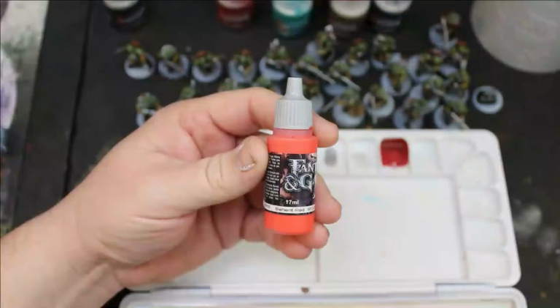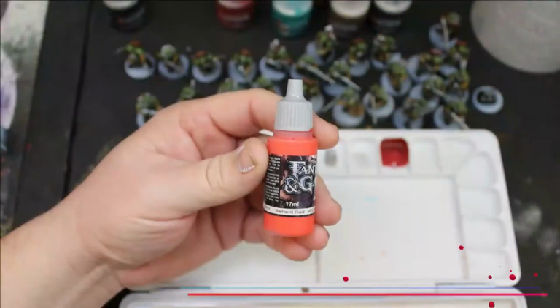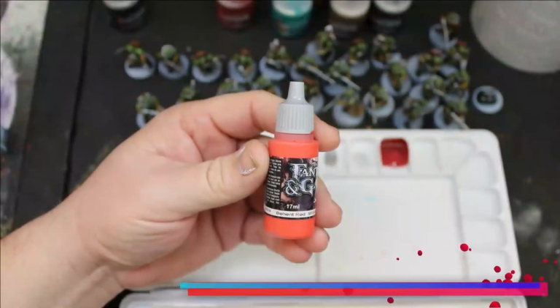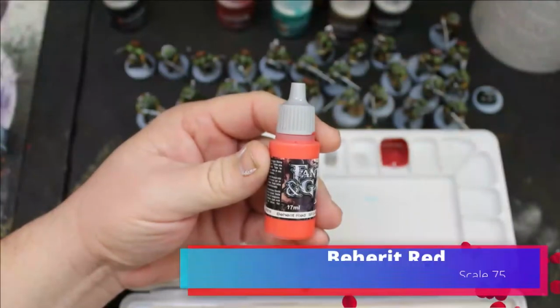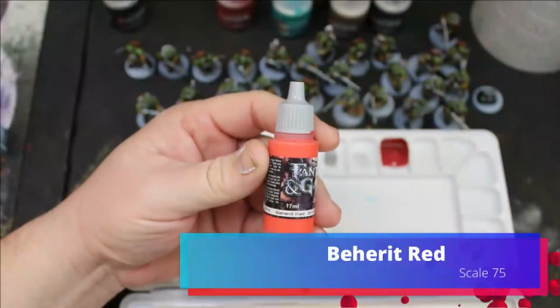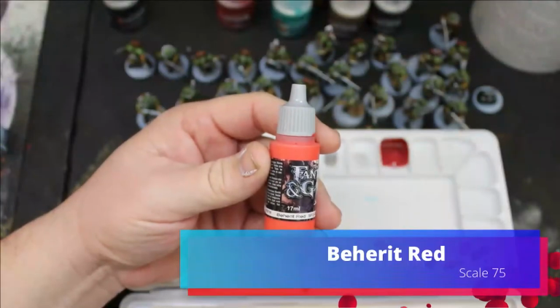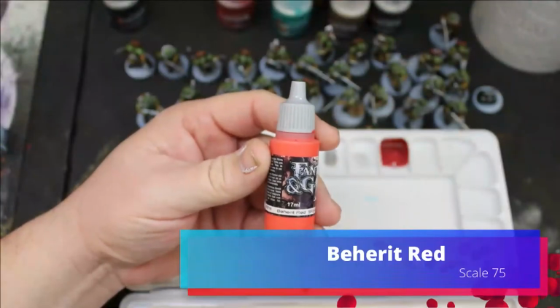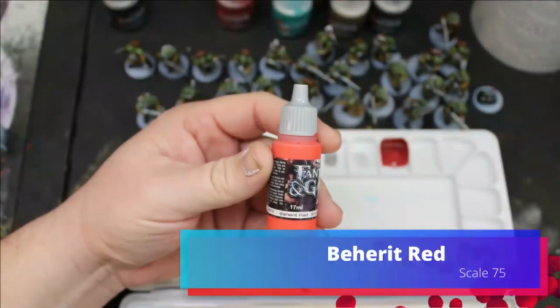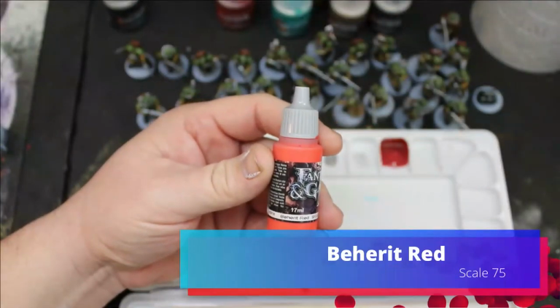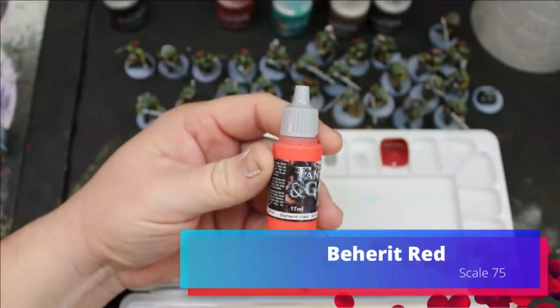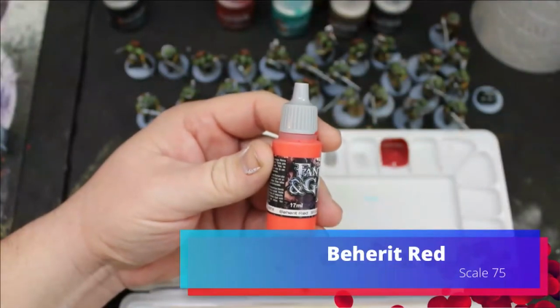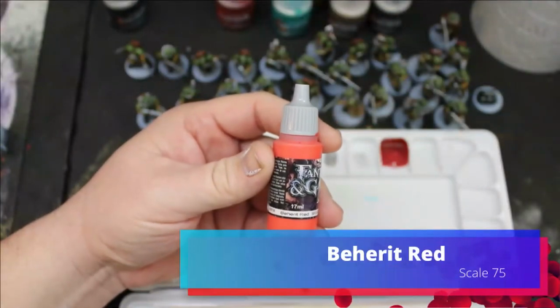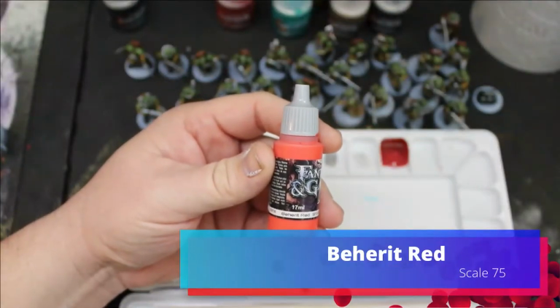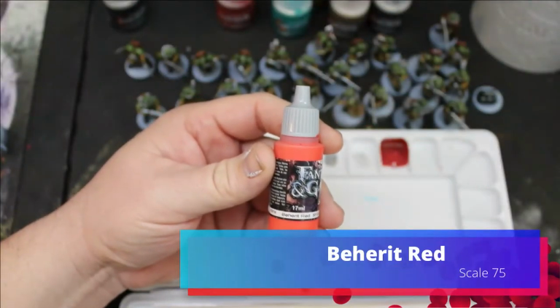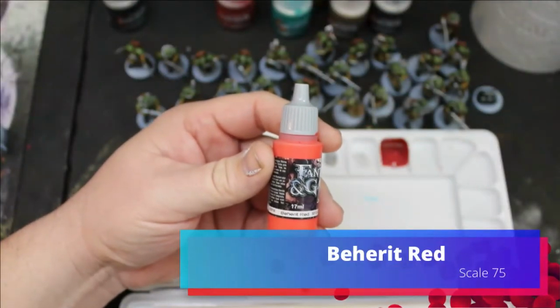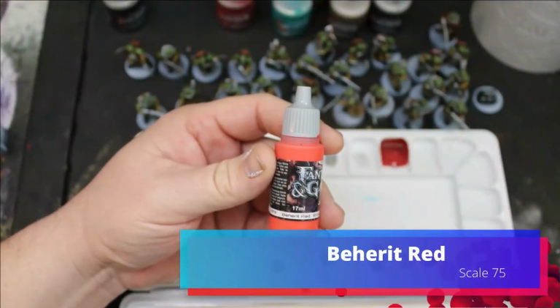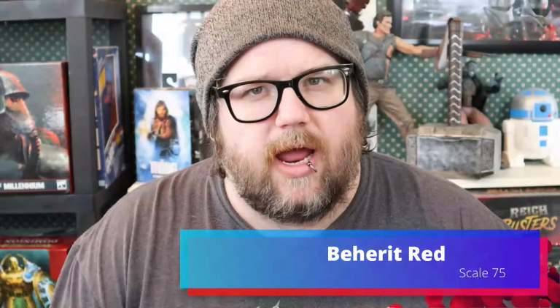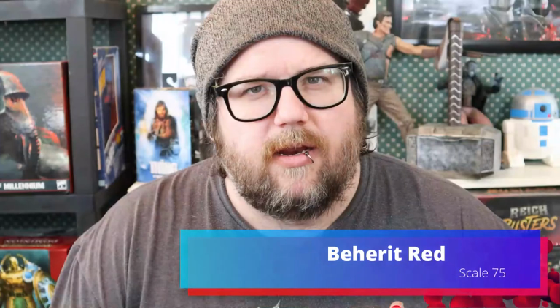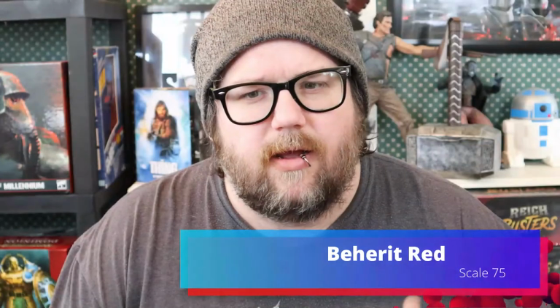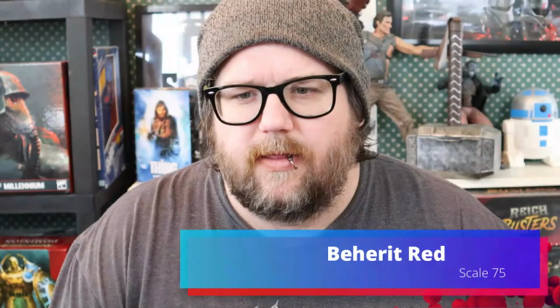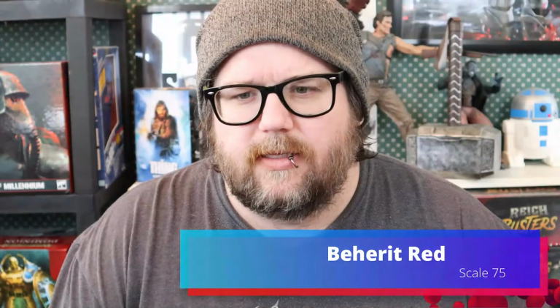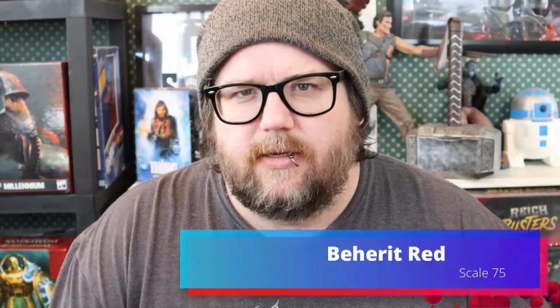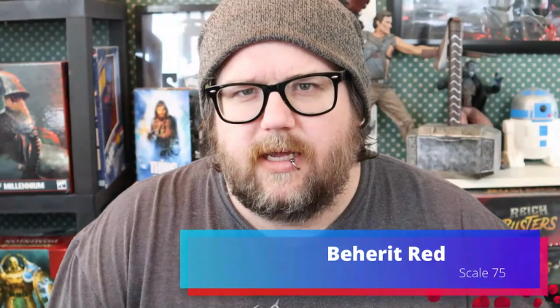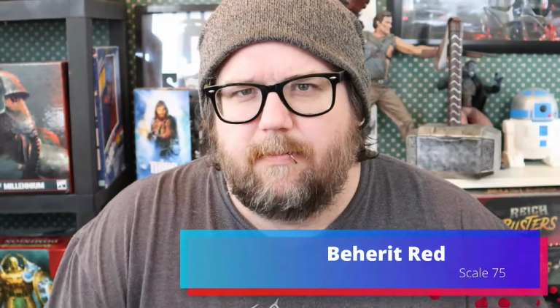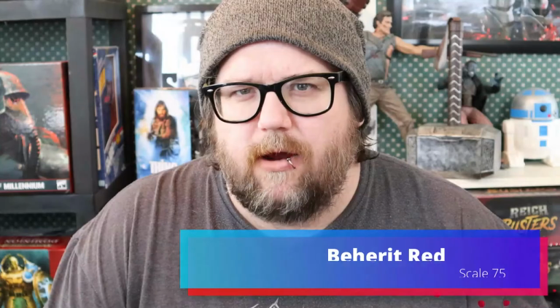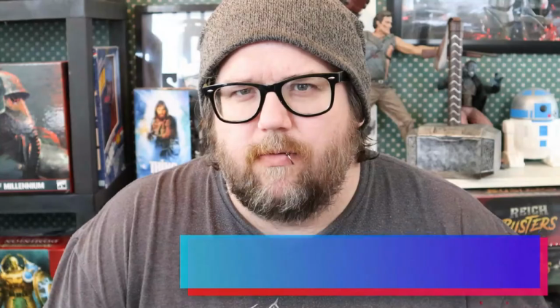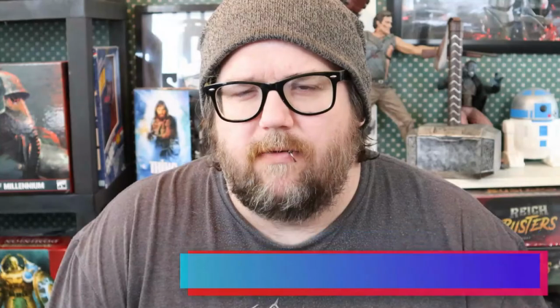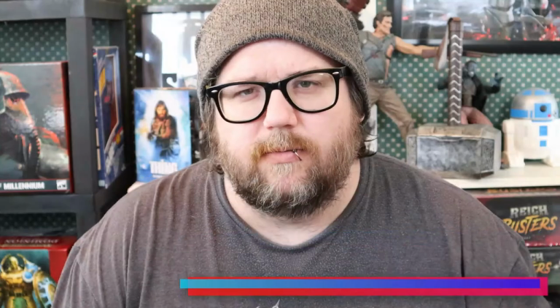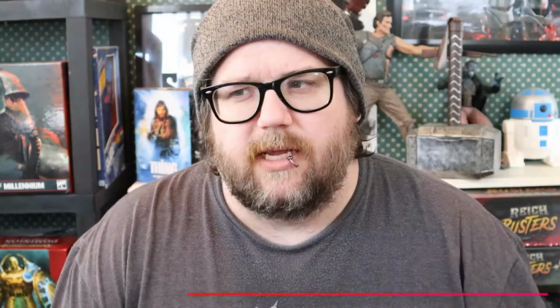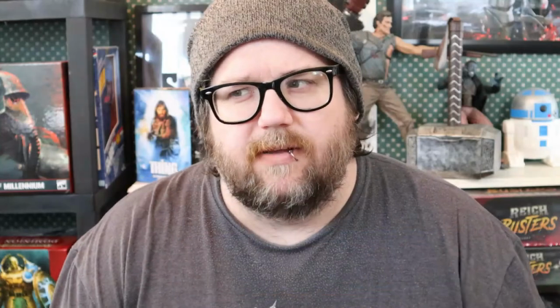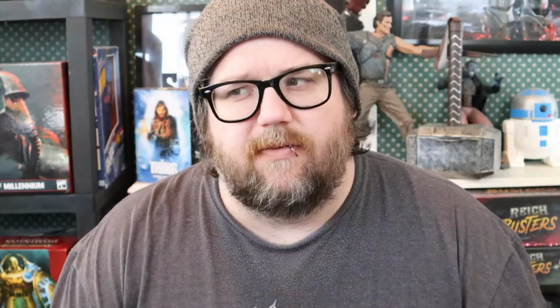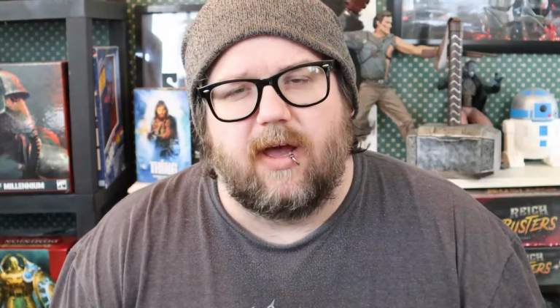To go through and do their eyes, I just did Beherit Red — I think that's how you say it — Beherit Red from Scale 75.